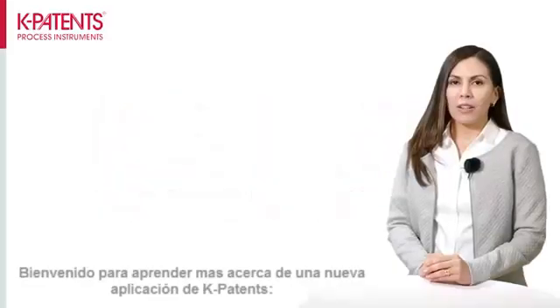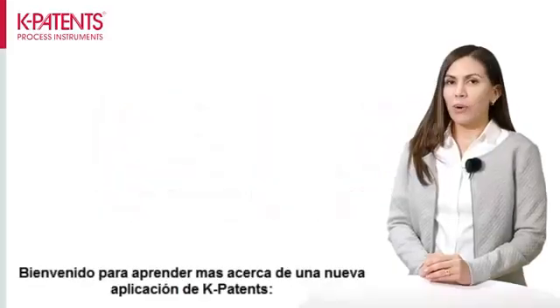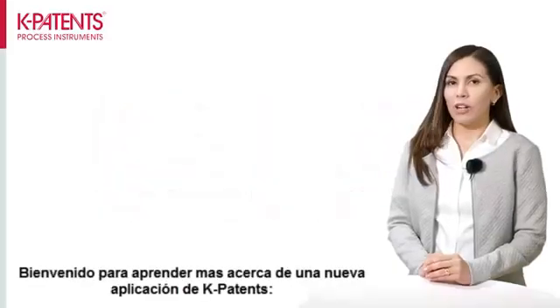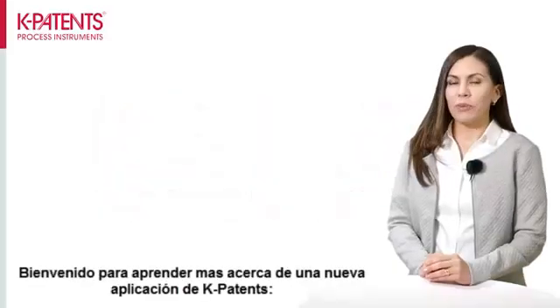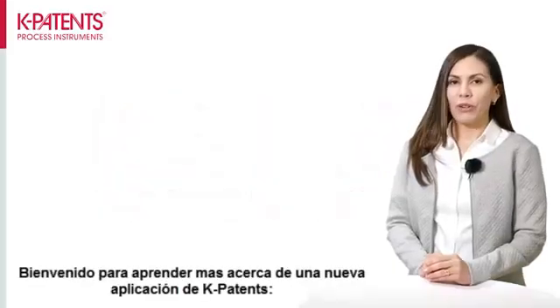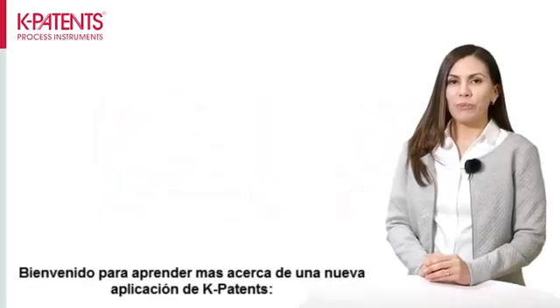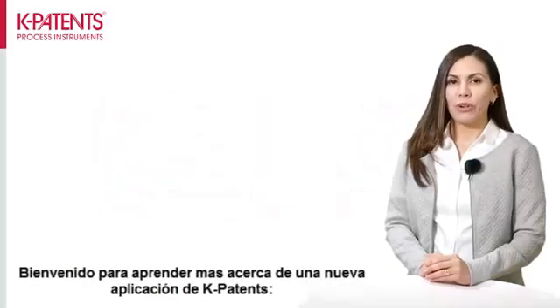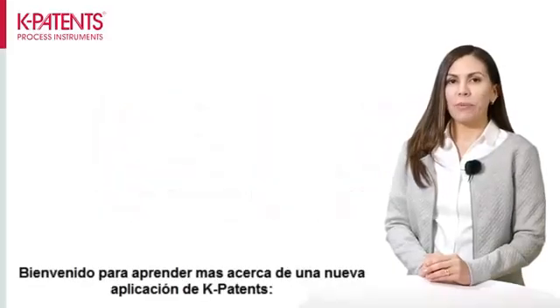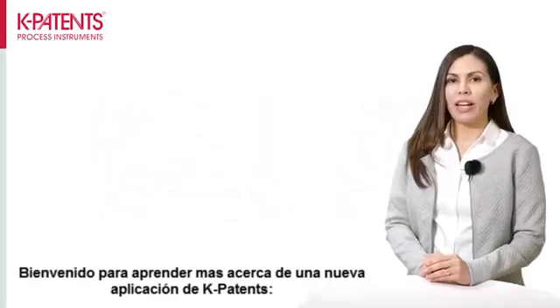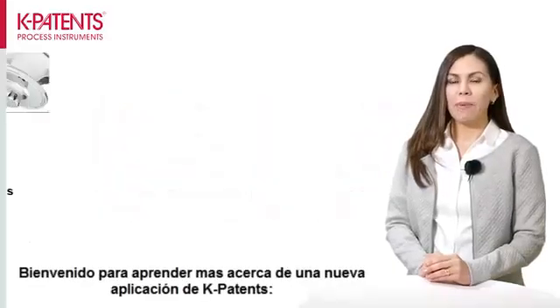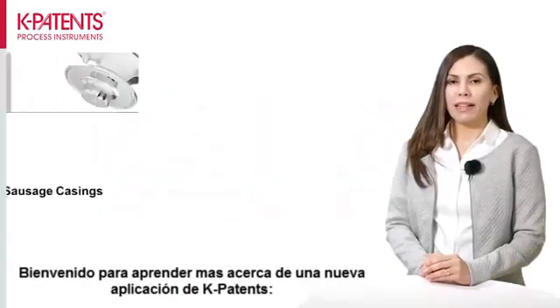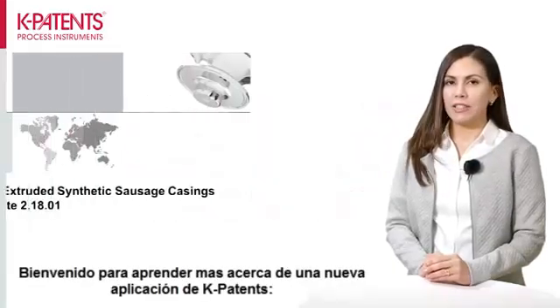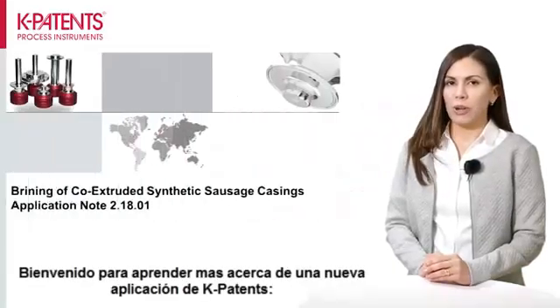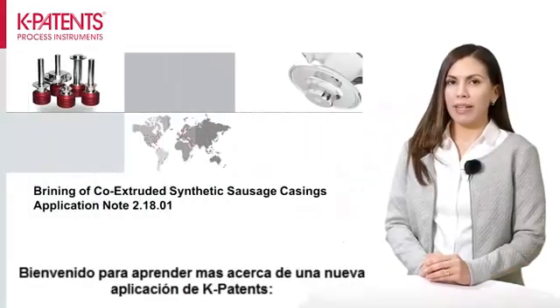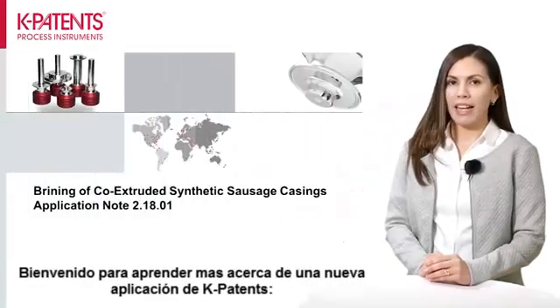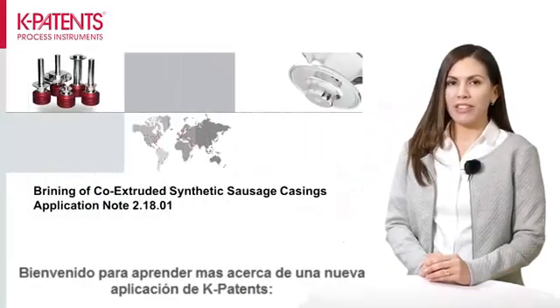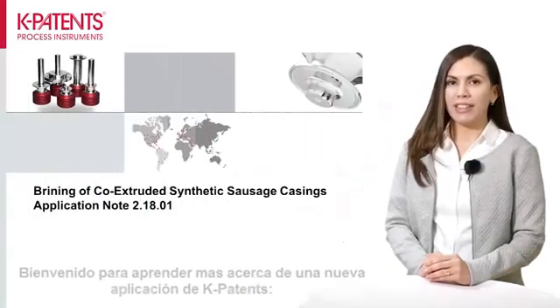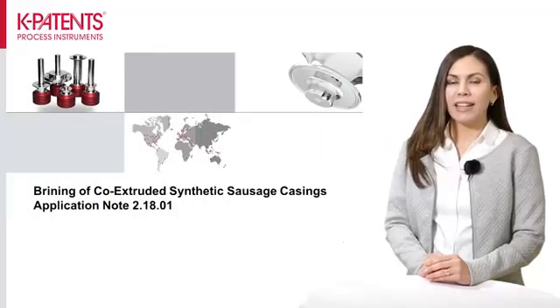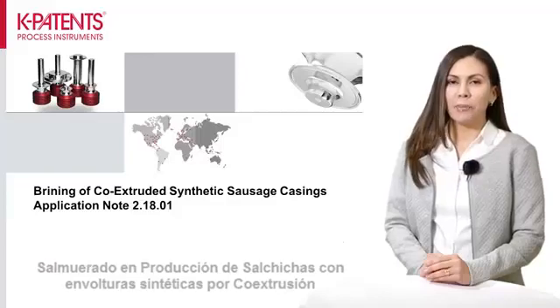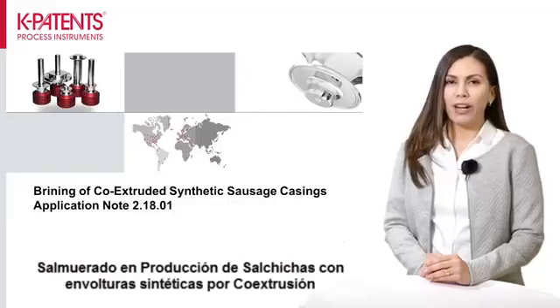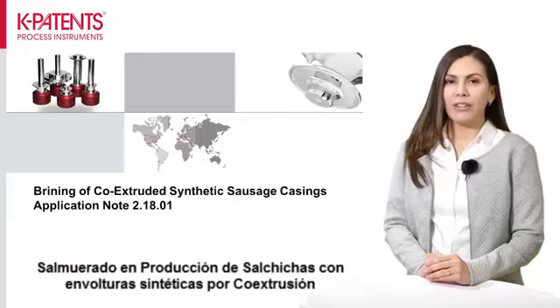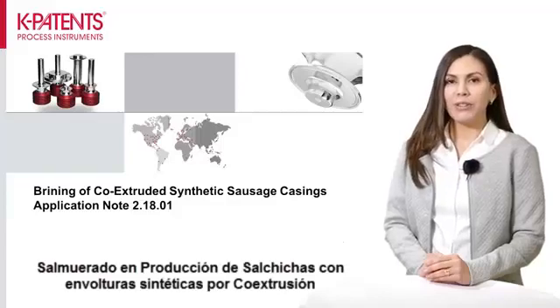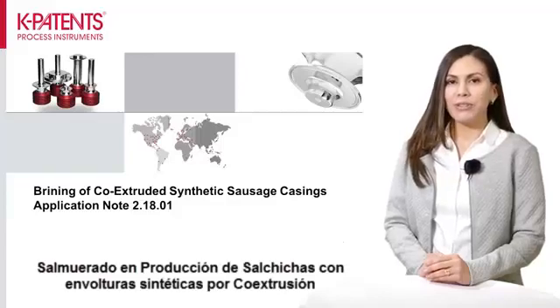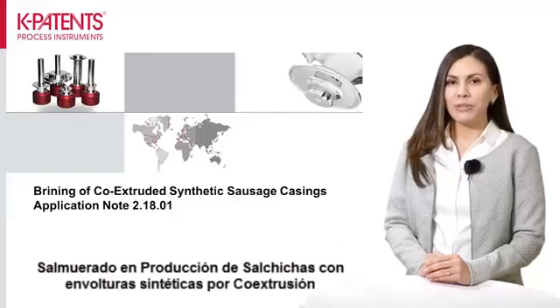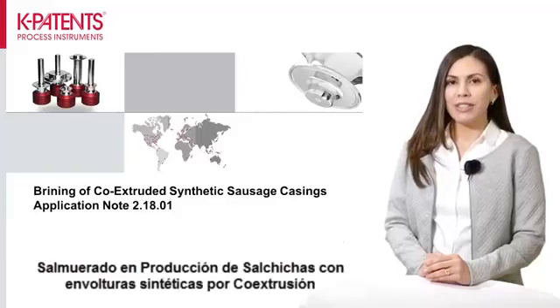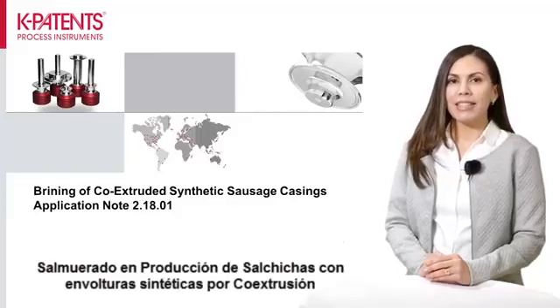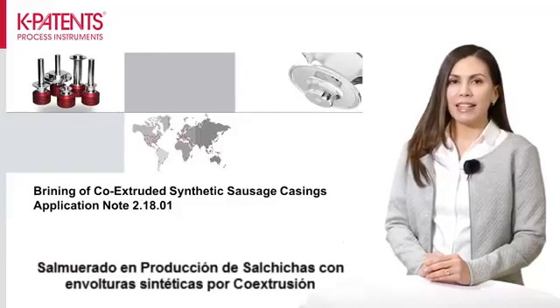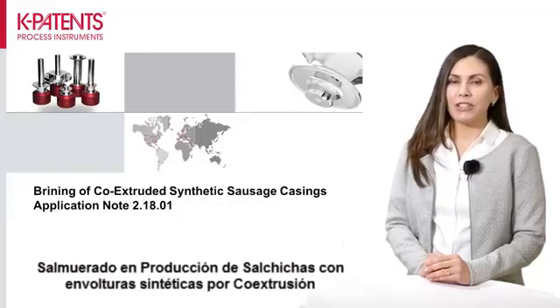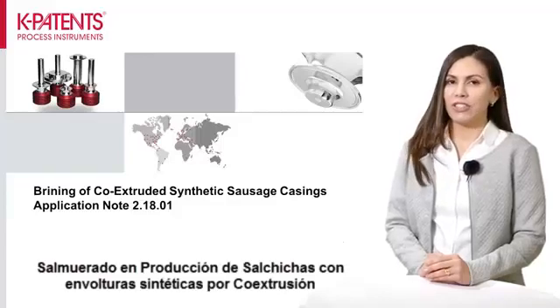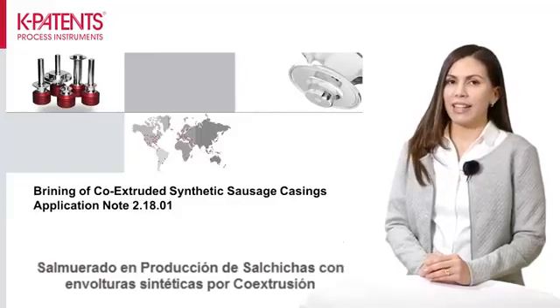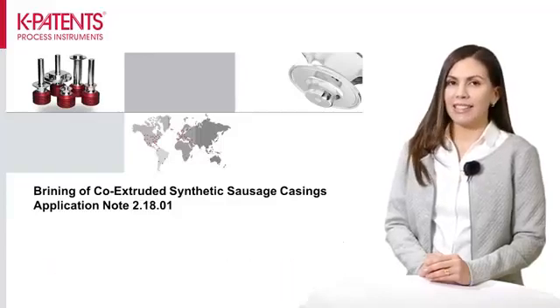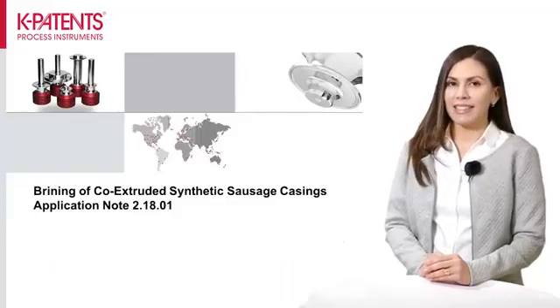Welcome to learn more about Kate Patton's new application on co-extruded synthetic sausage casings.